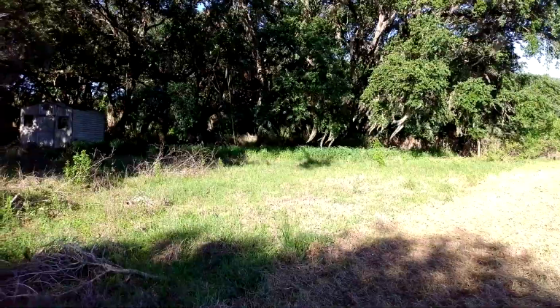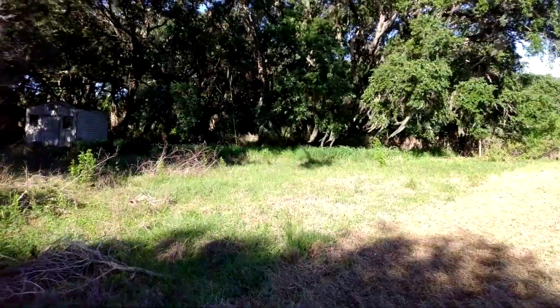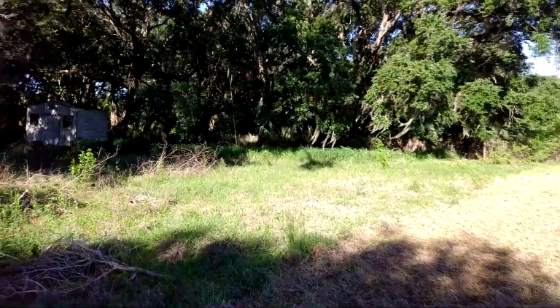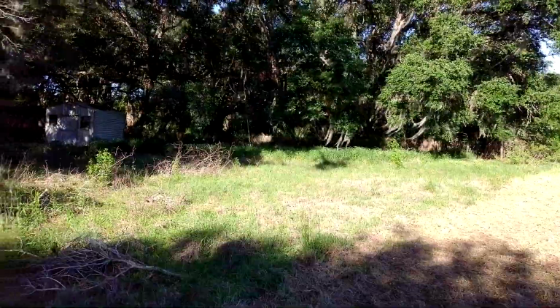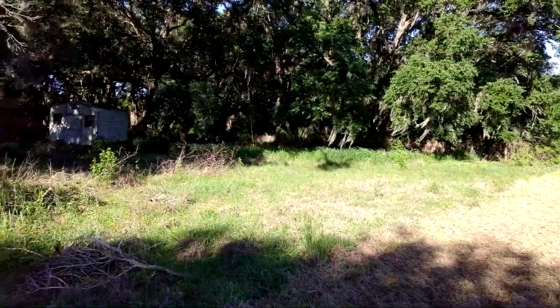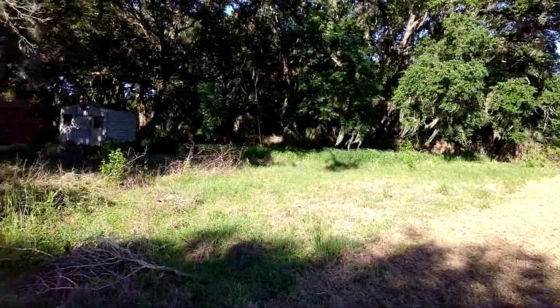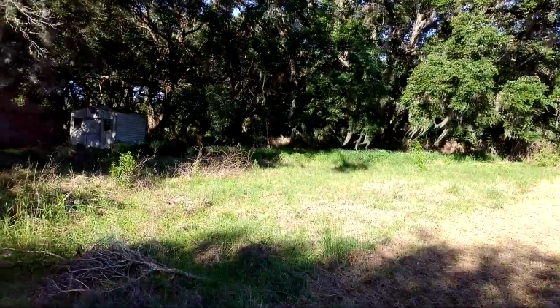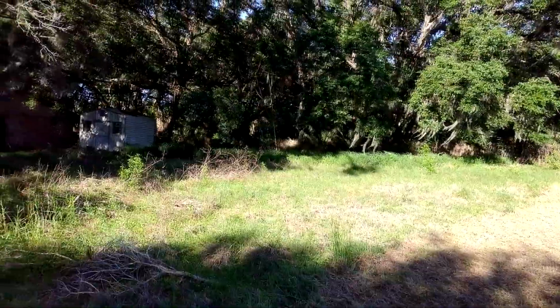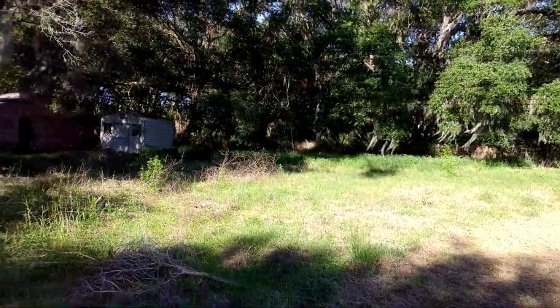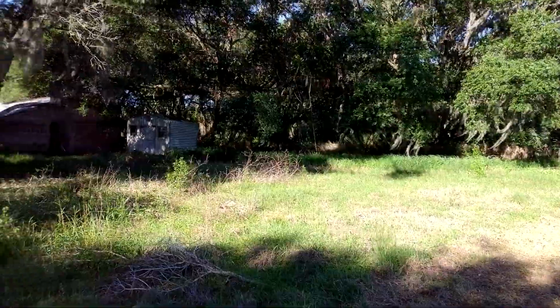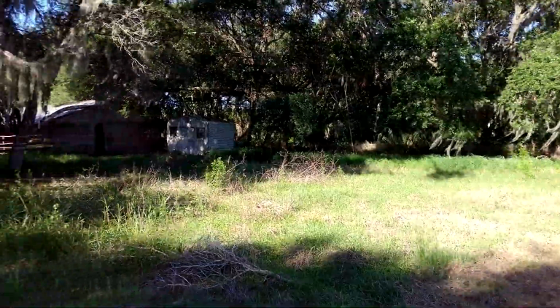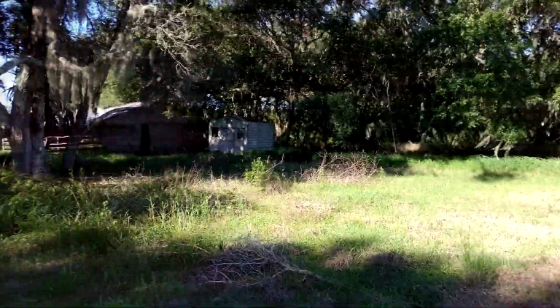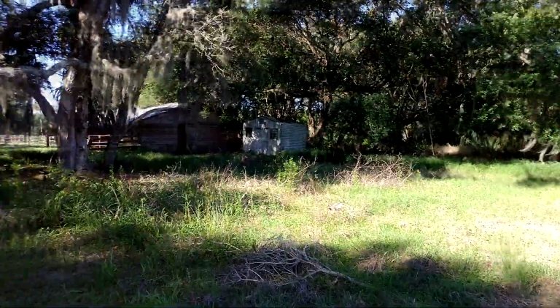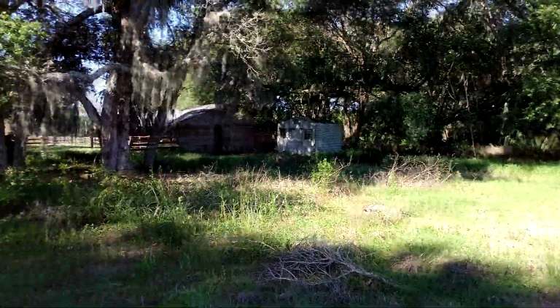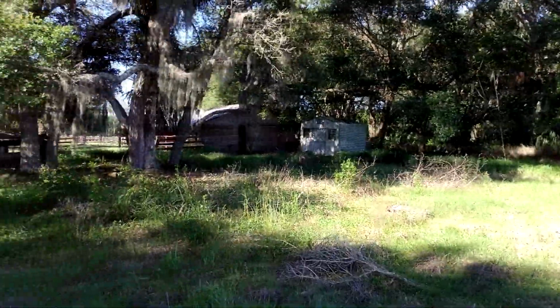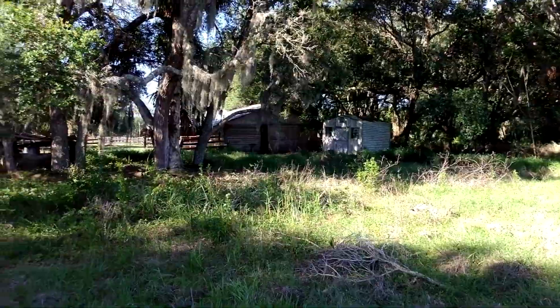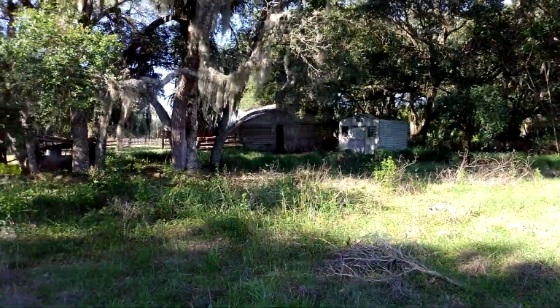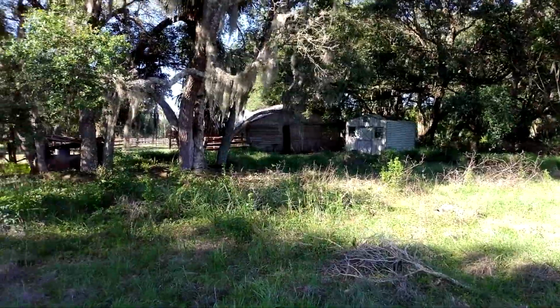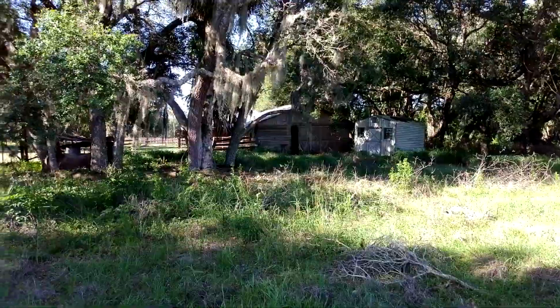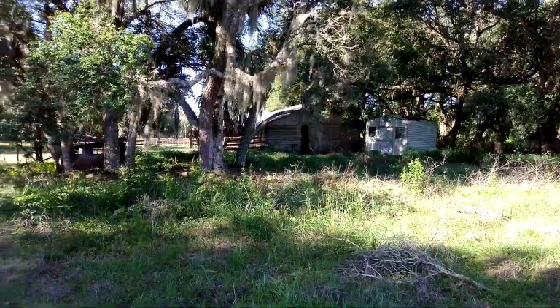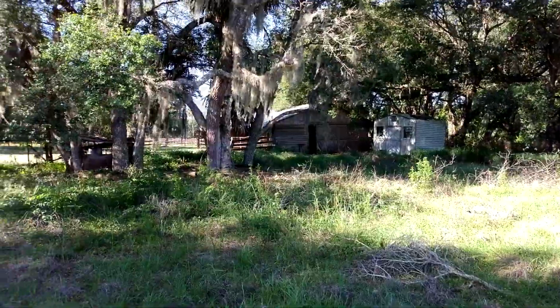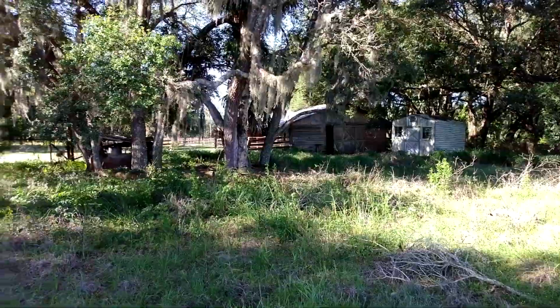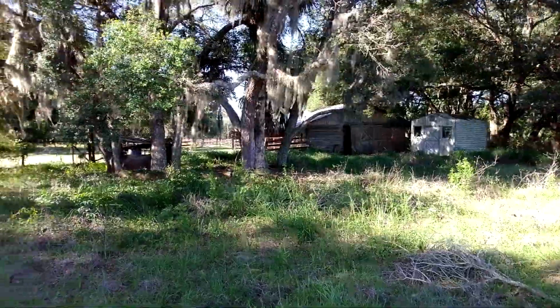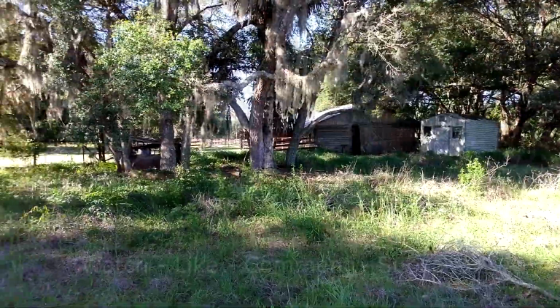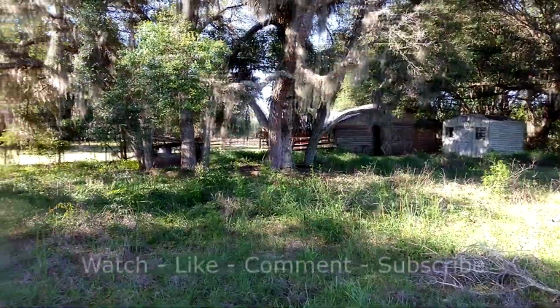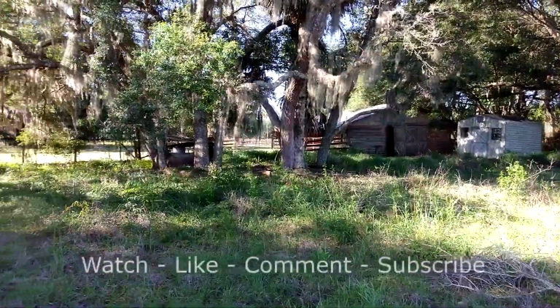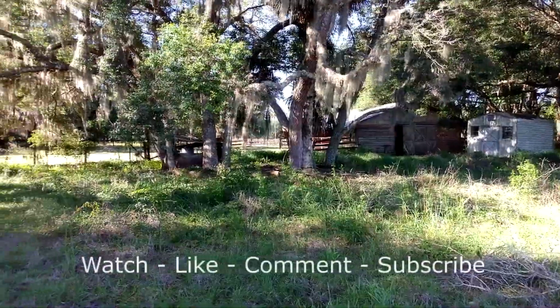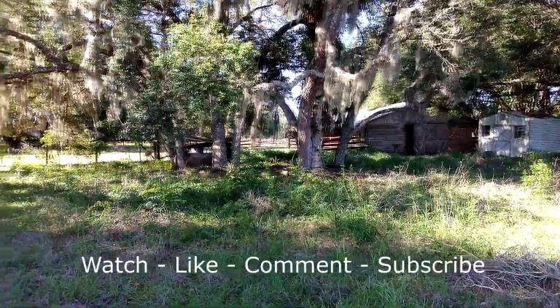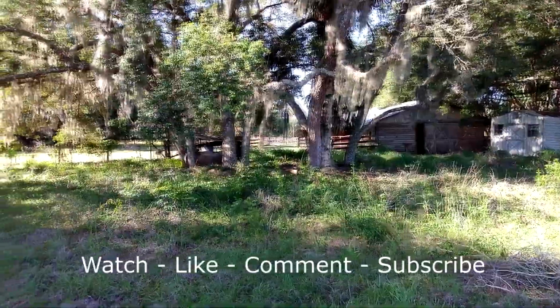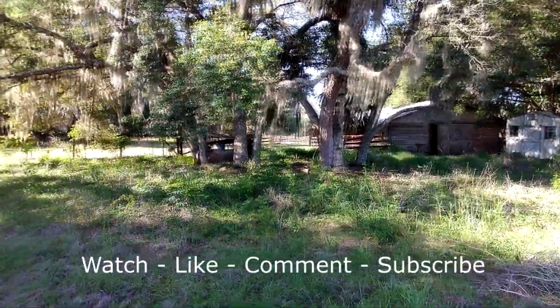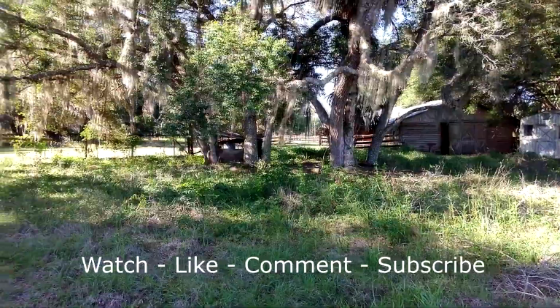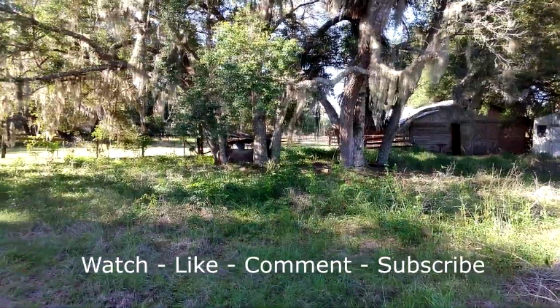All right, I'm gonna wrap this video up. Until I catch you guys in the next video, take care and be well.